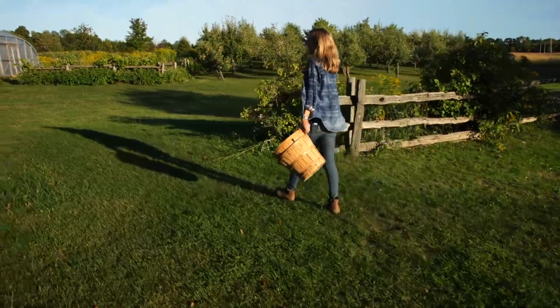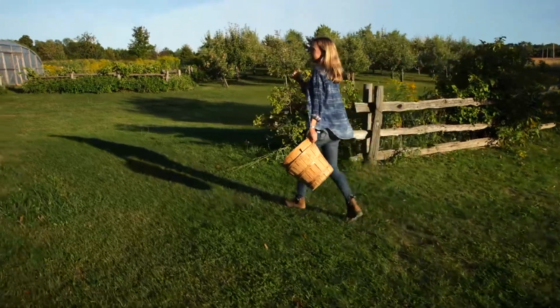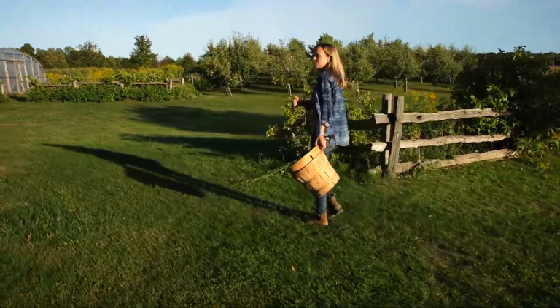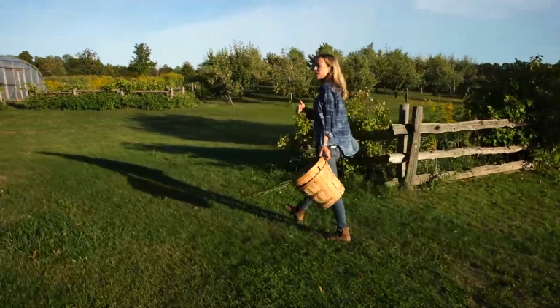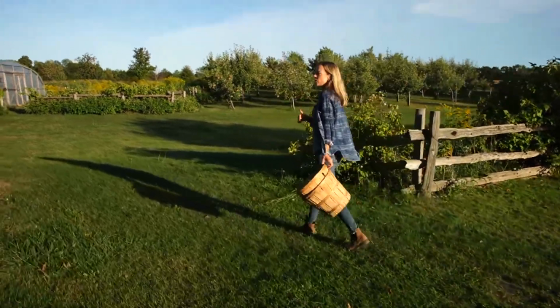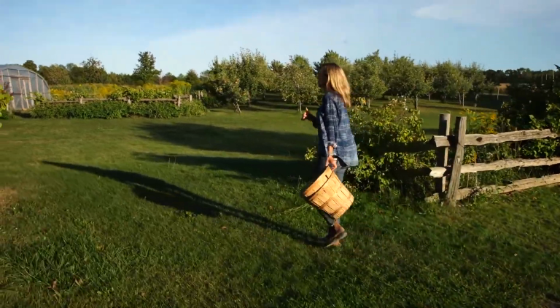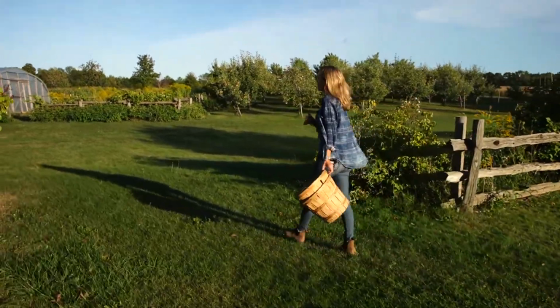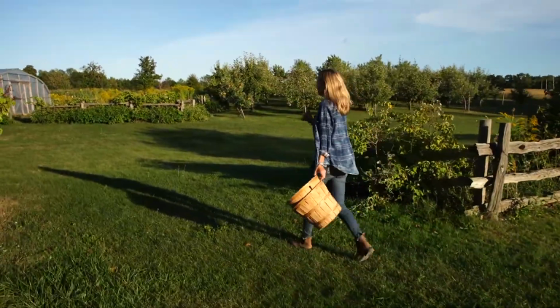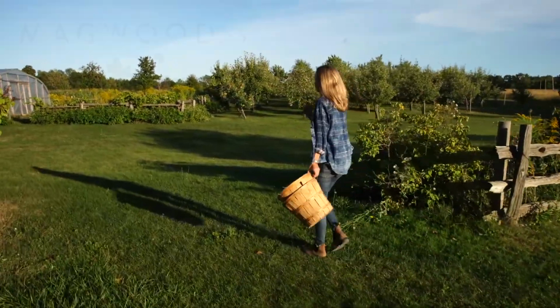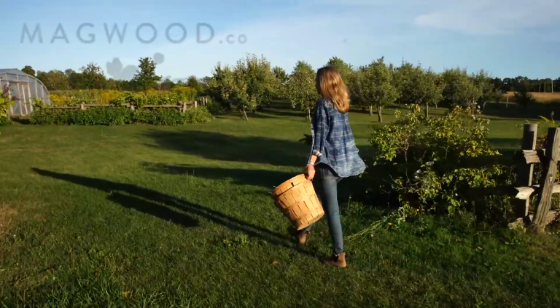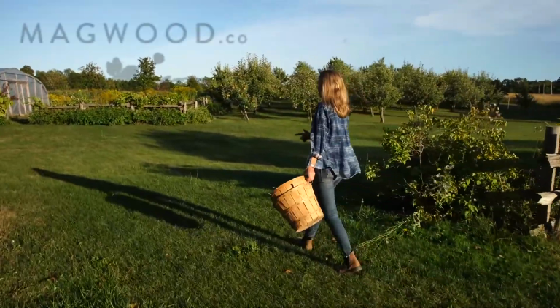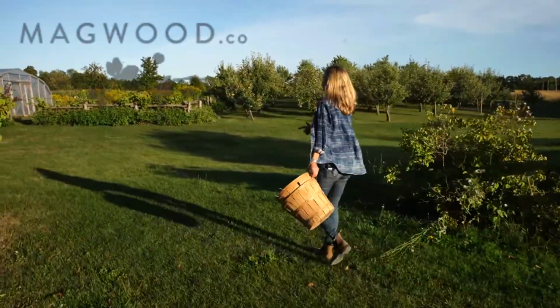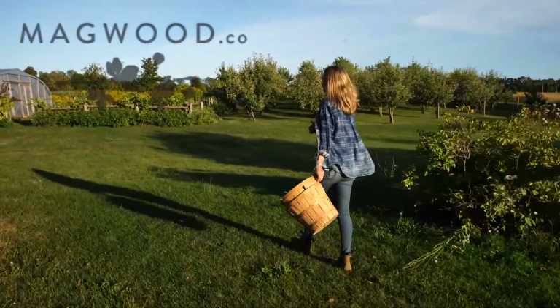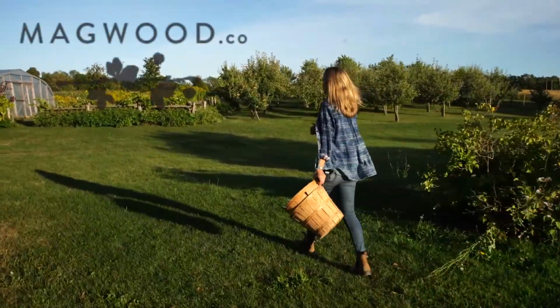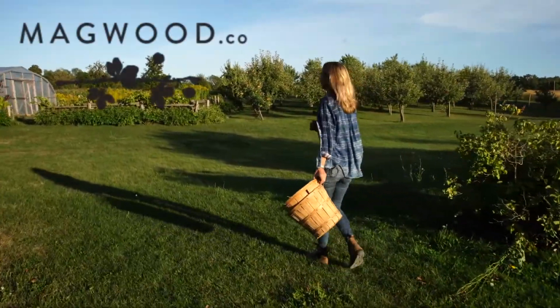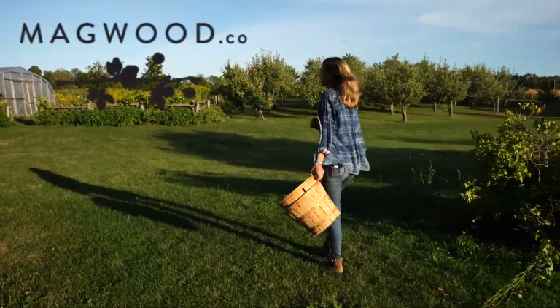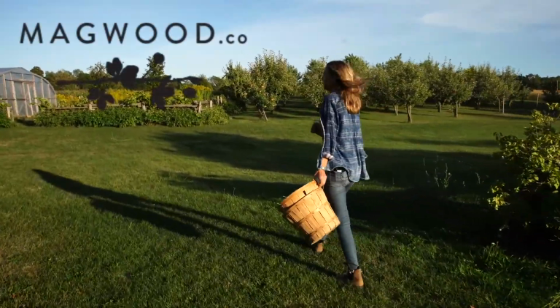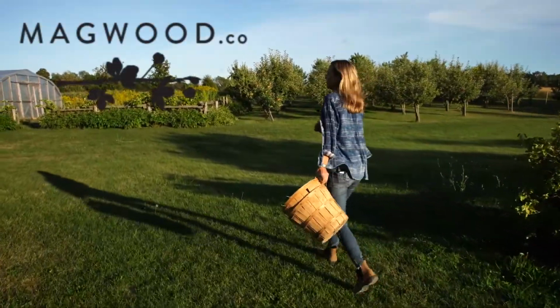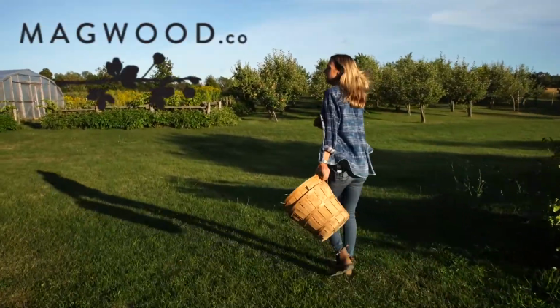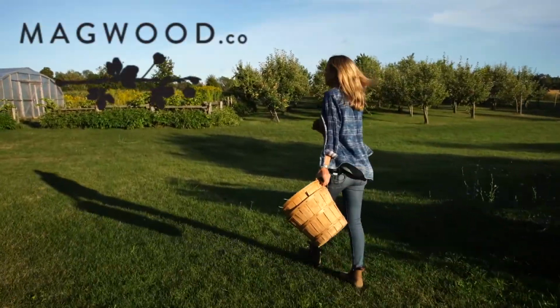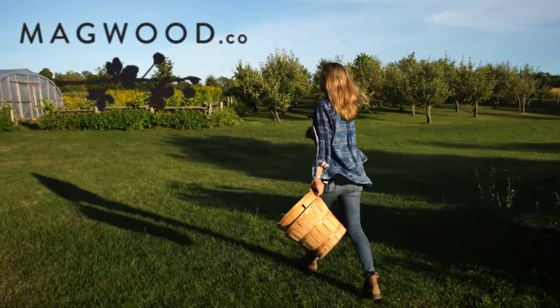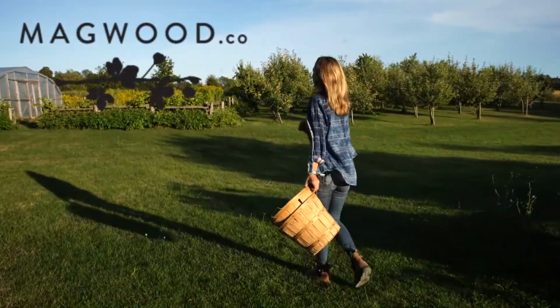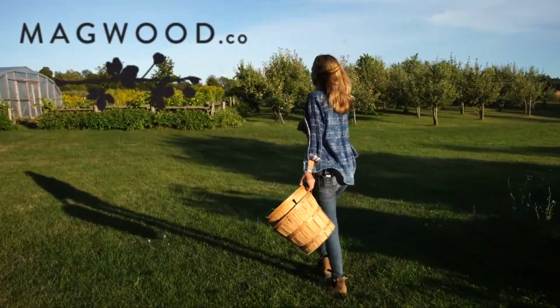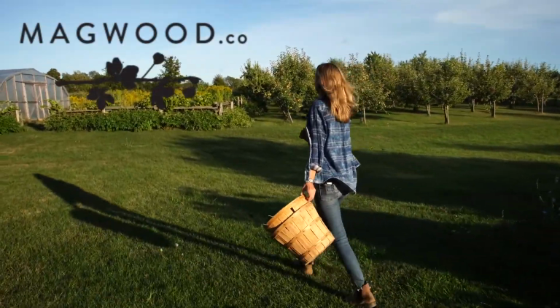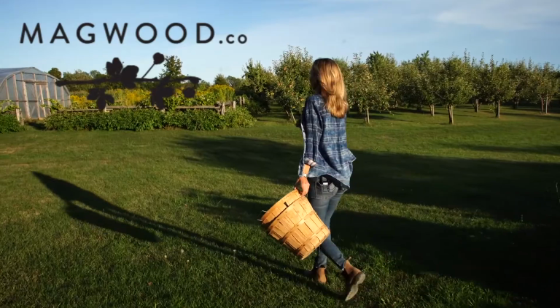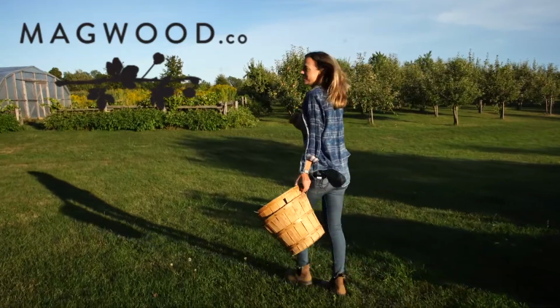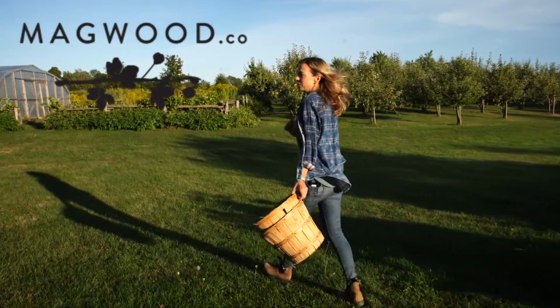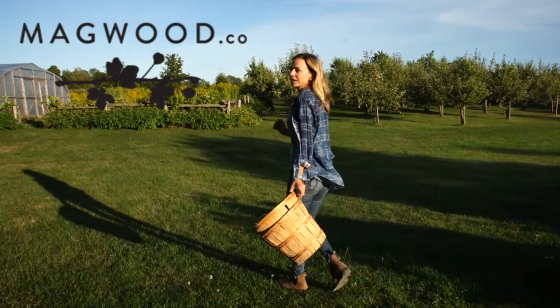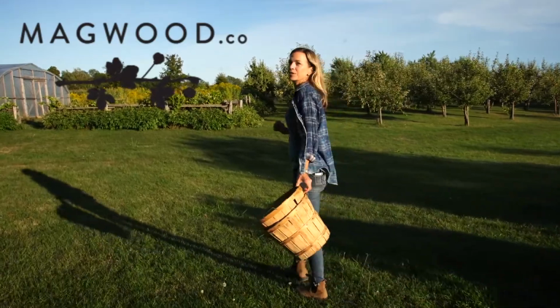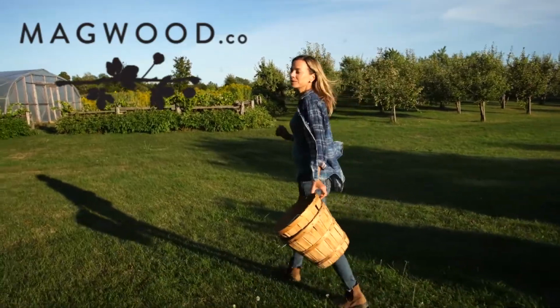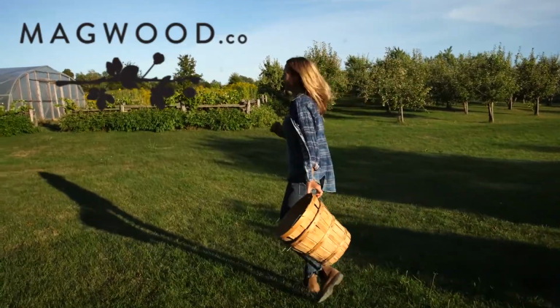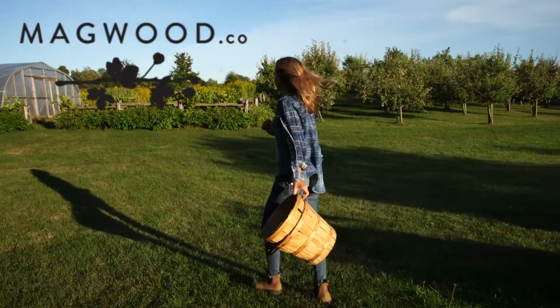I'm going to get tomatoes. I think there will be peppers. What else is over here? I'll take a look.